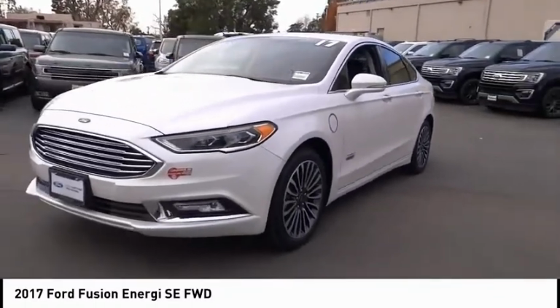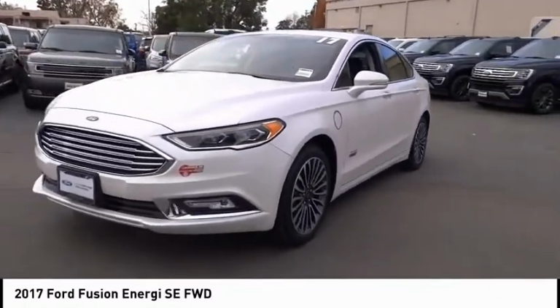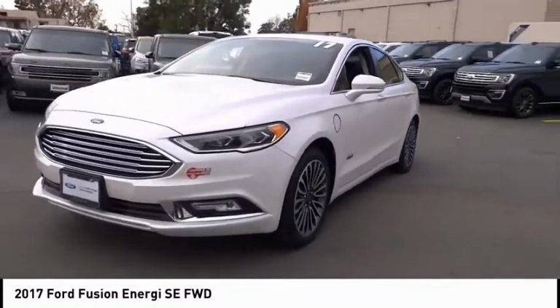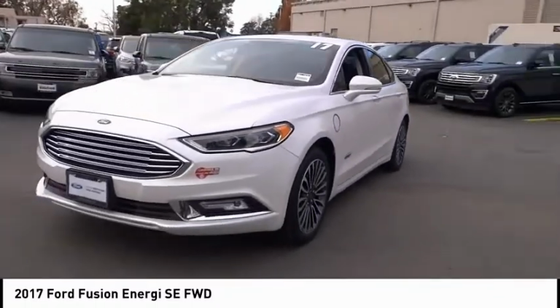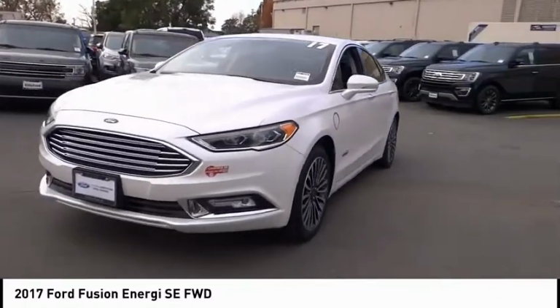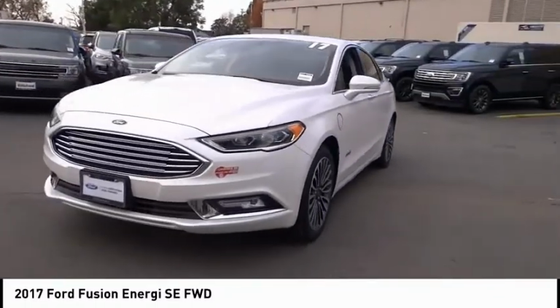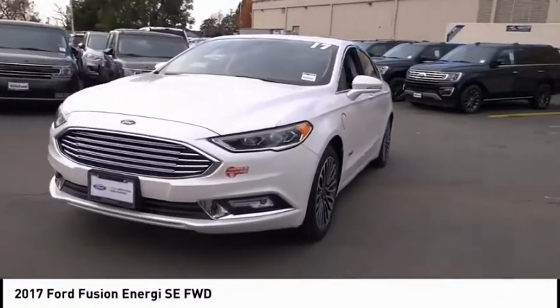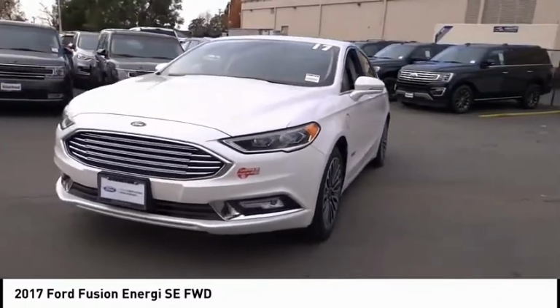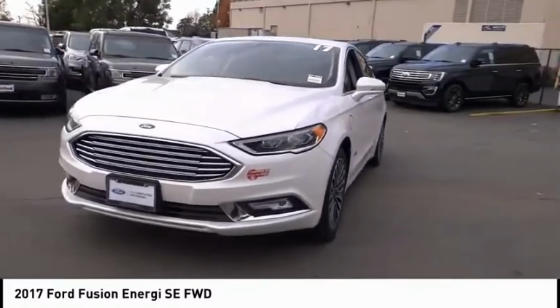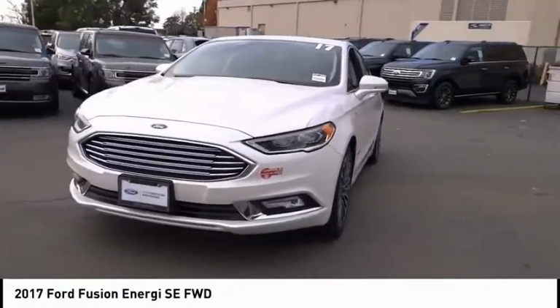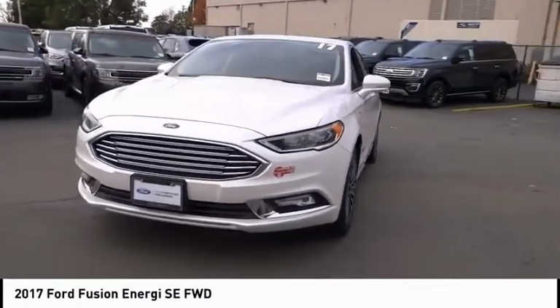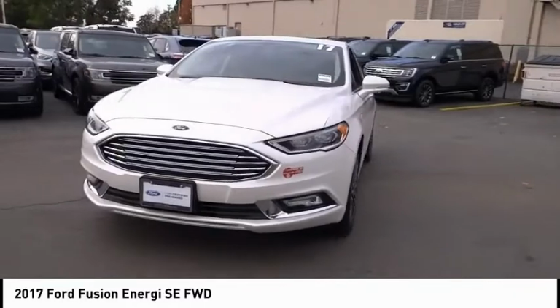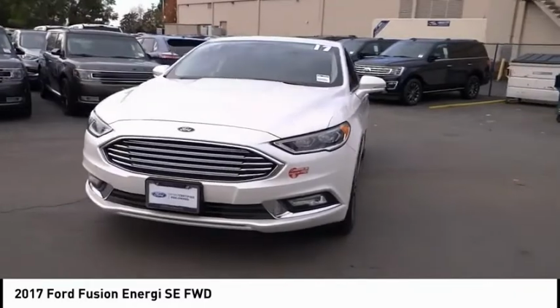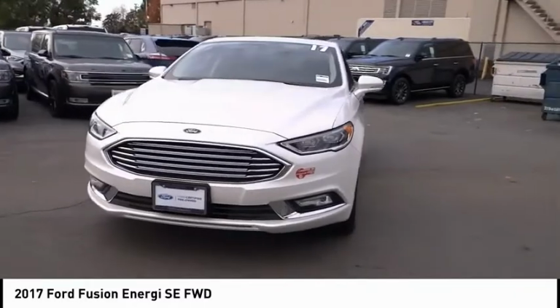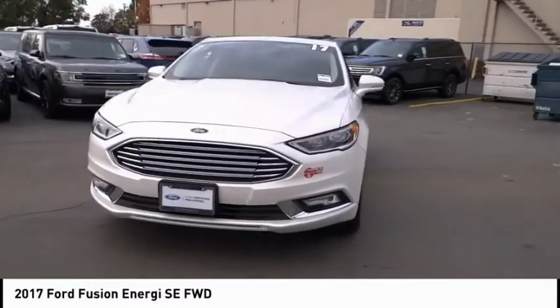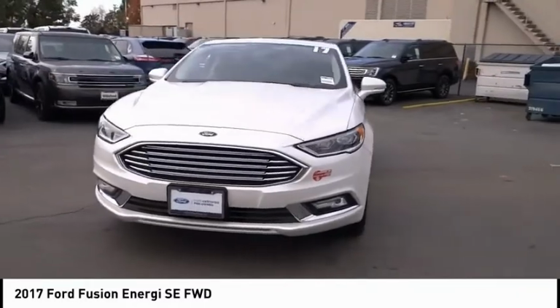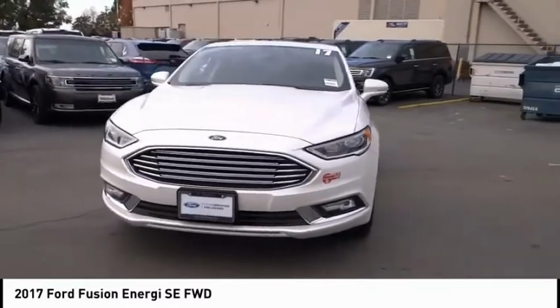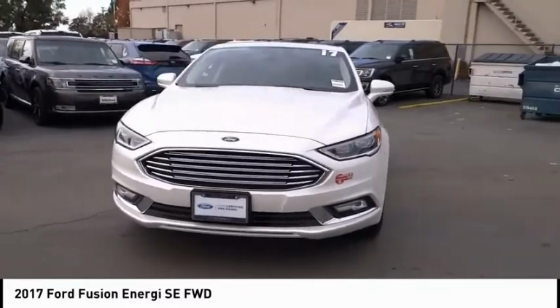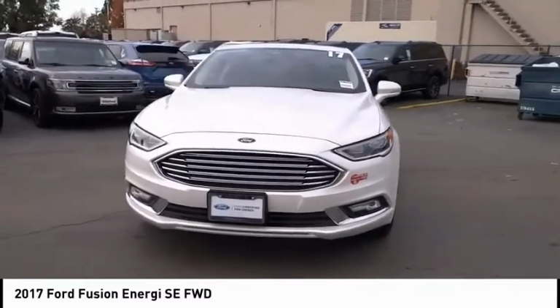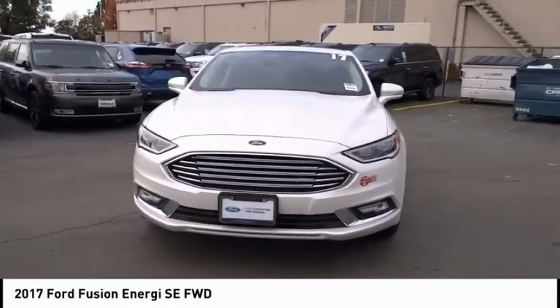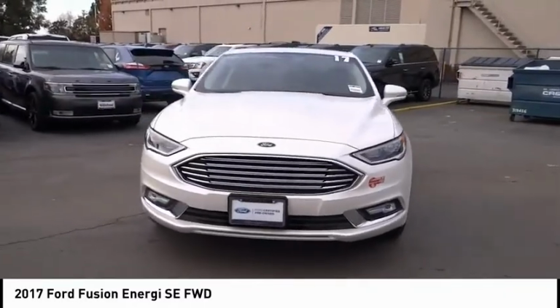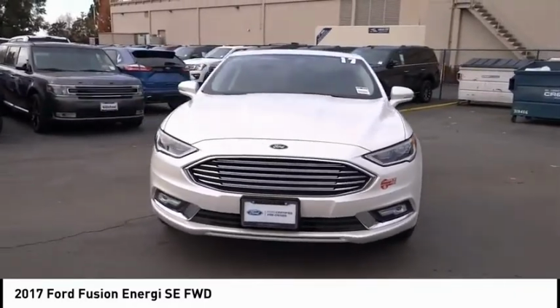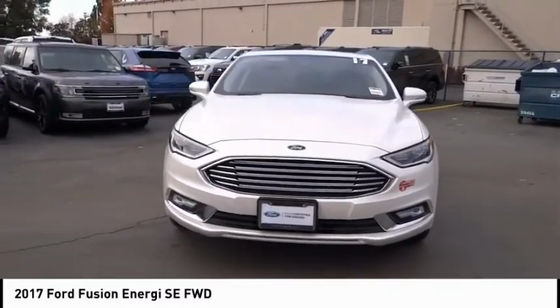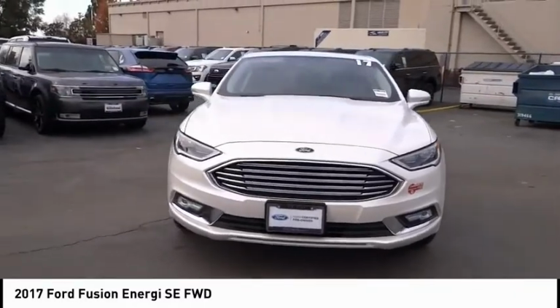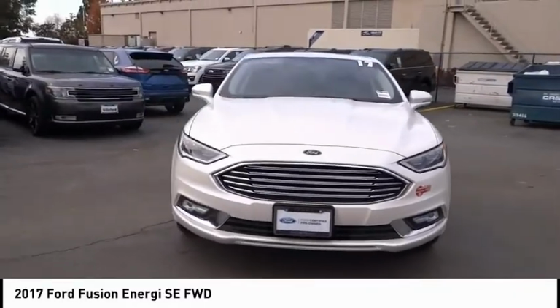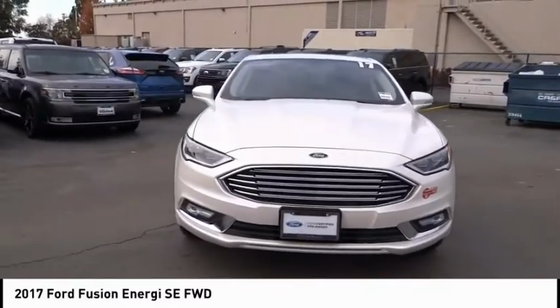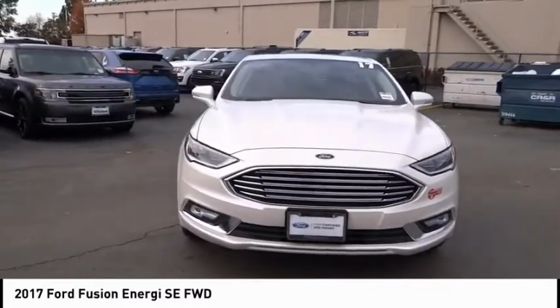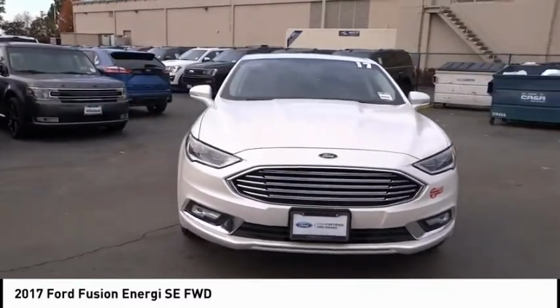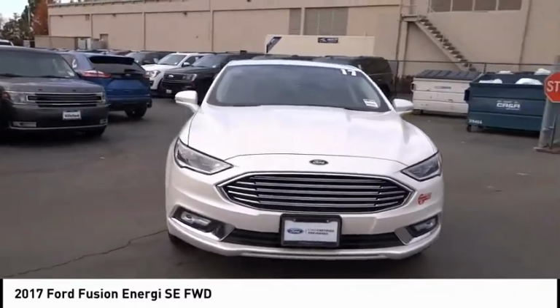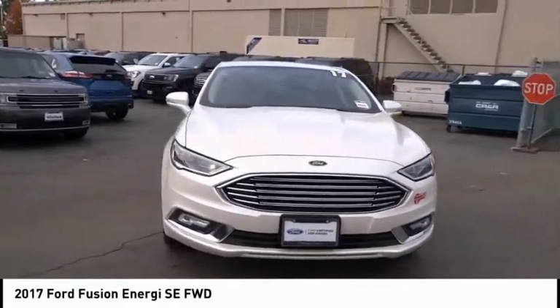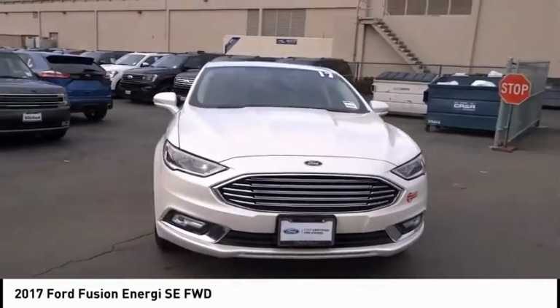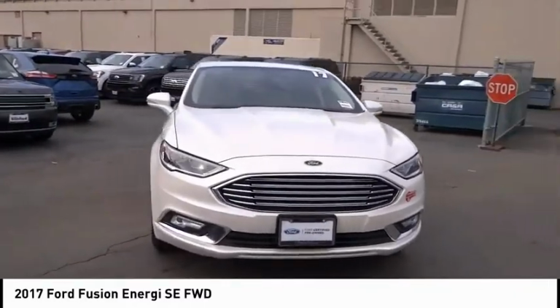Additional features include a power moonroof, rear window defroster, and security system. Come take a test drive today. Have a great day.